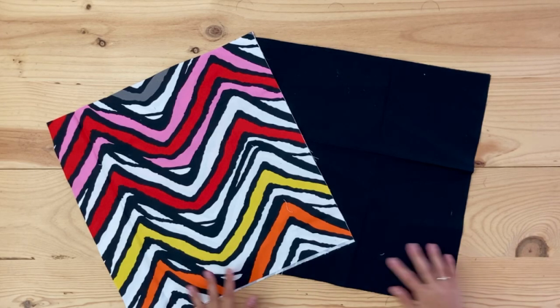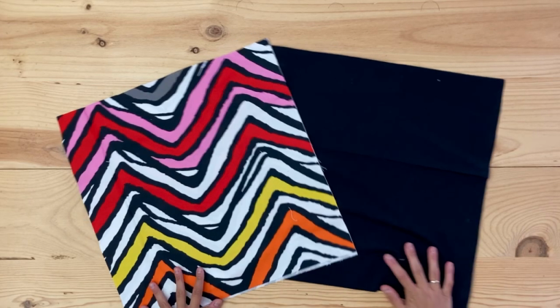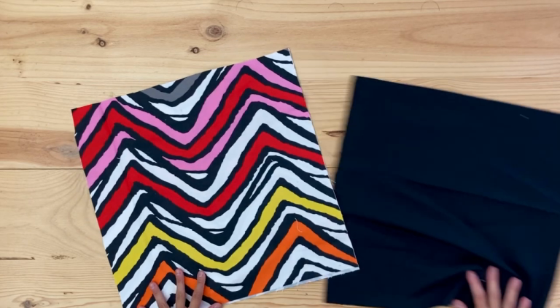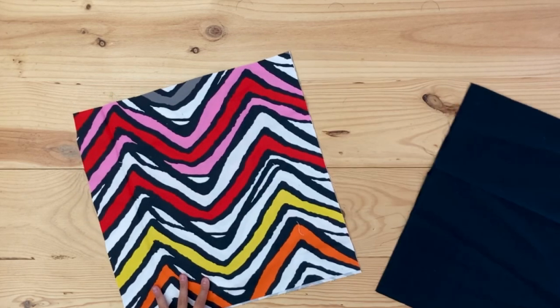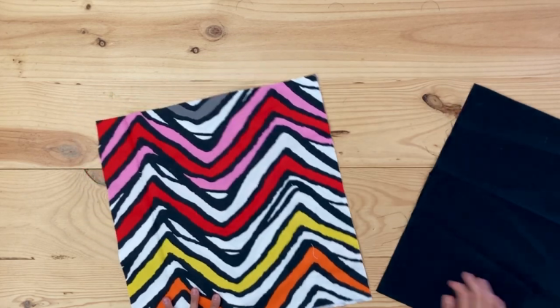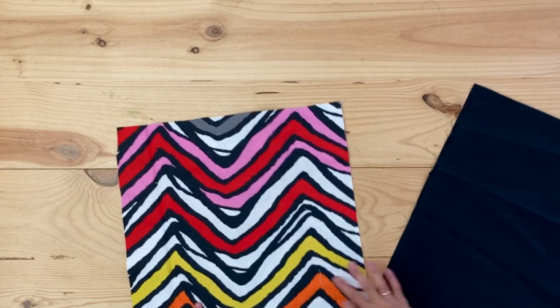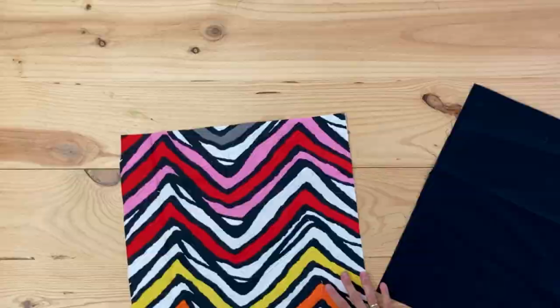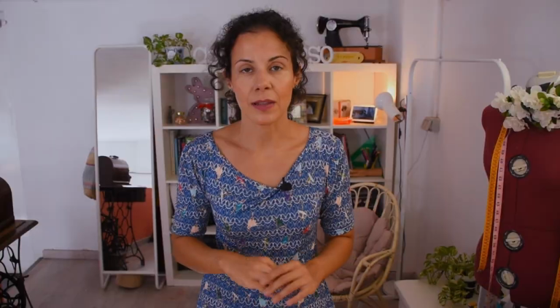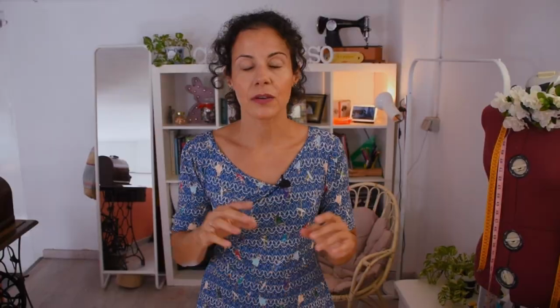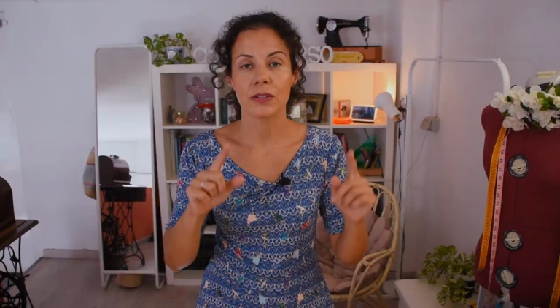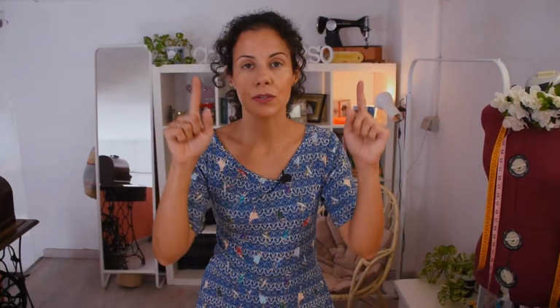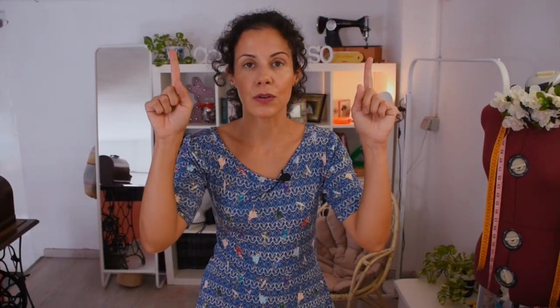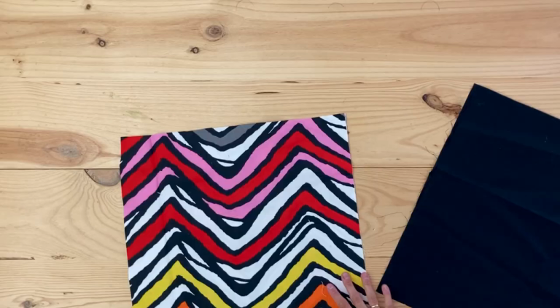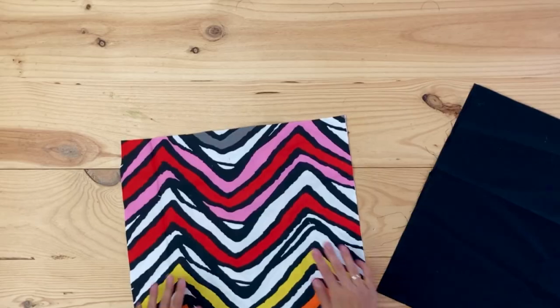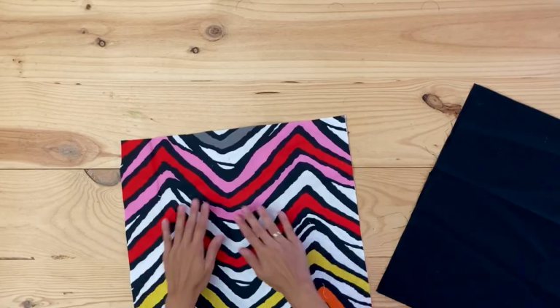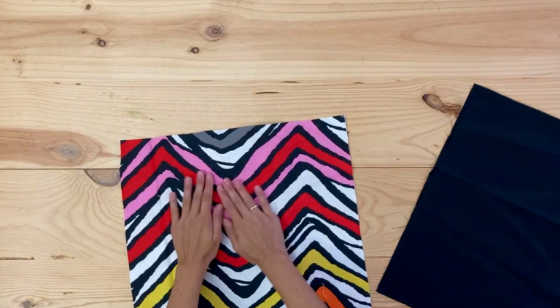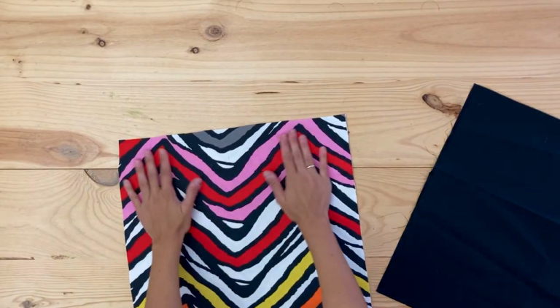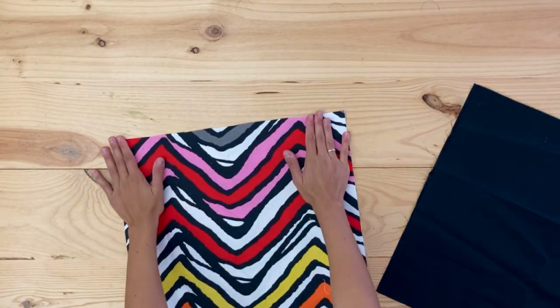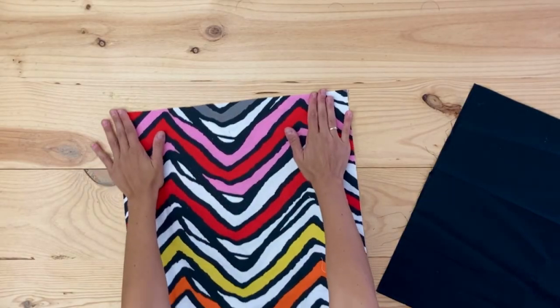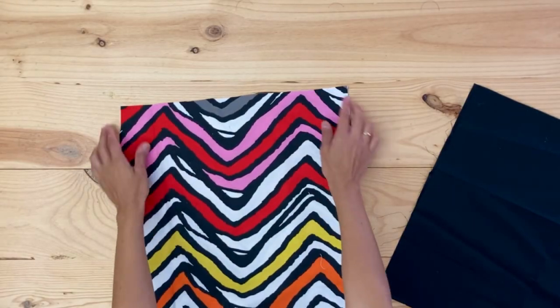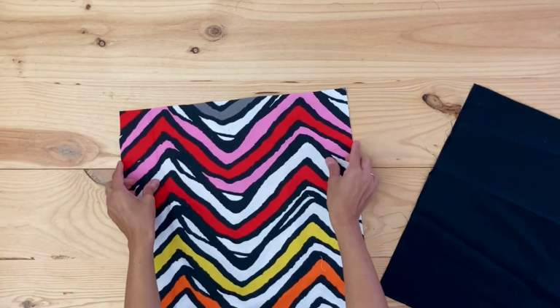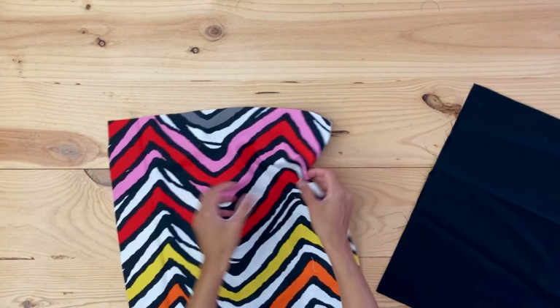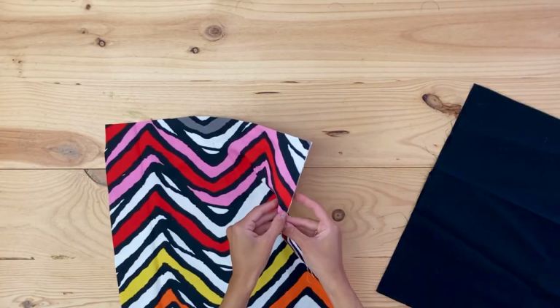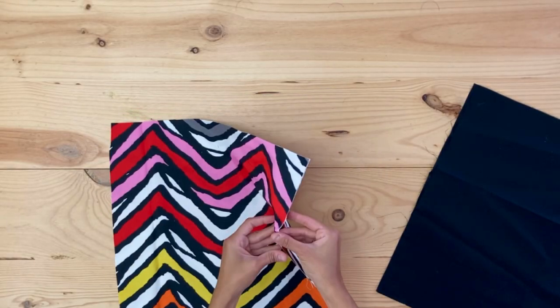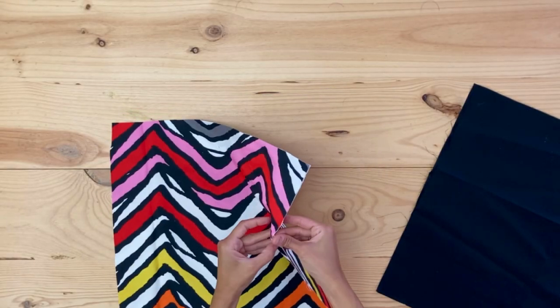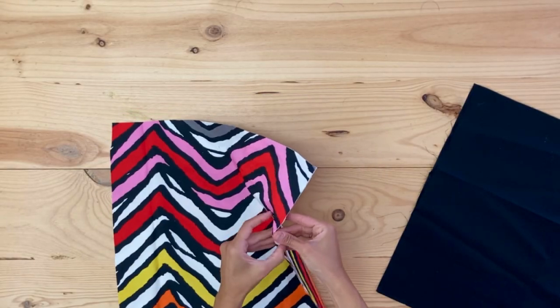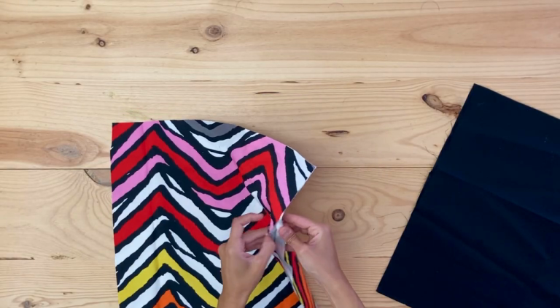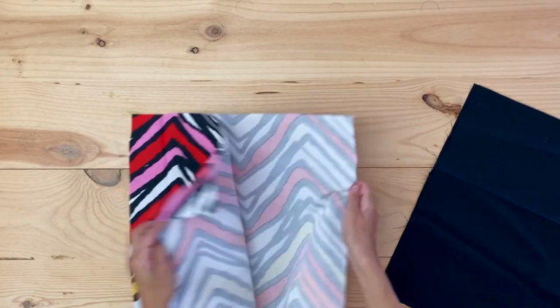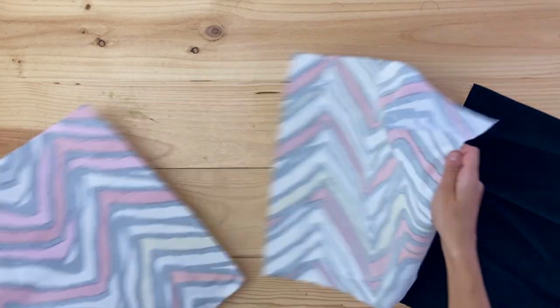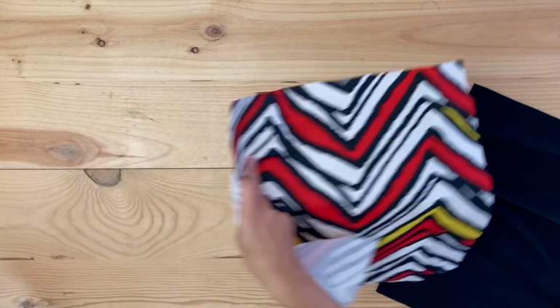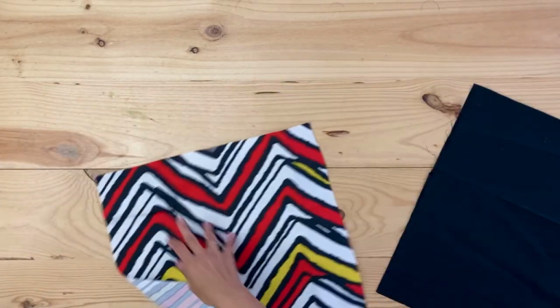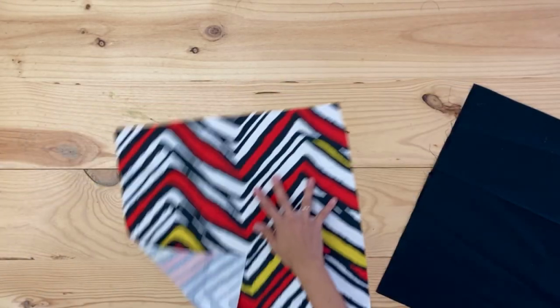Now right sides together I'm going to sew three of the sides, which will form the main bag.